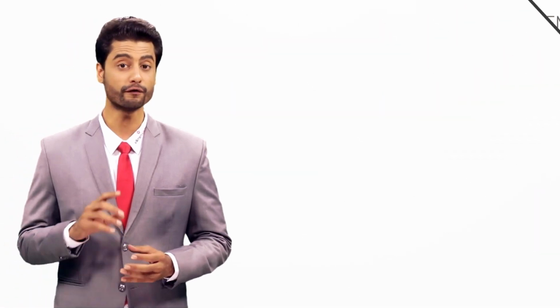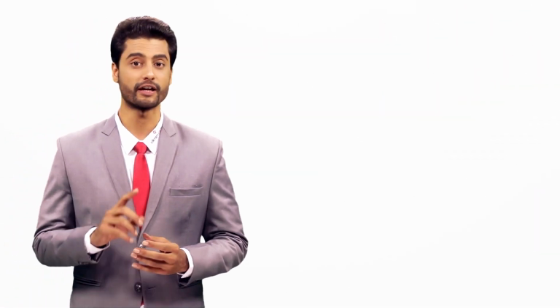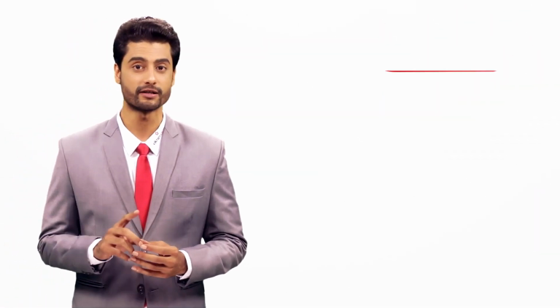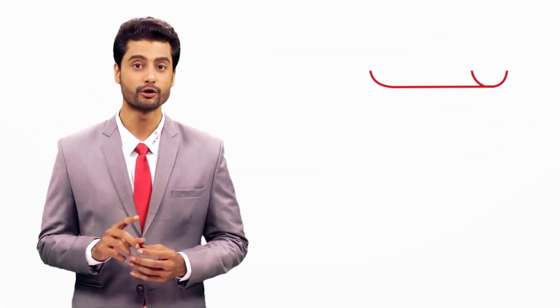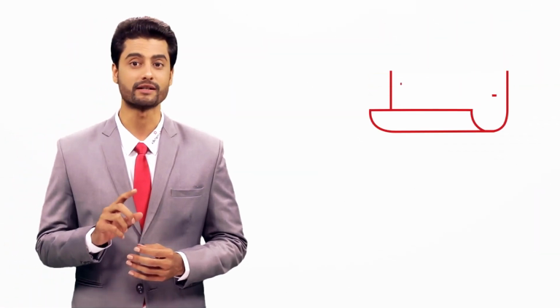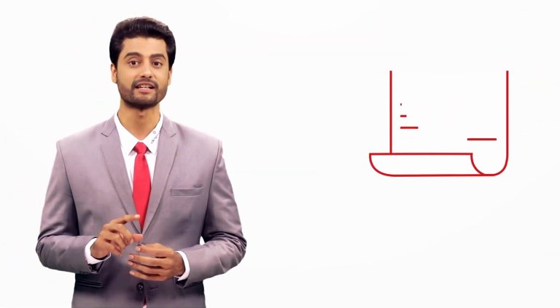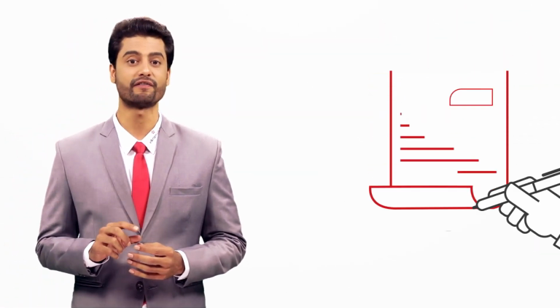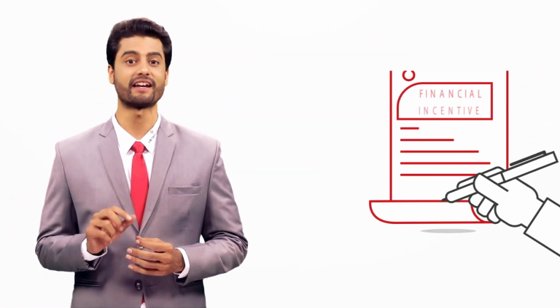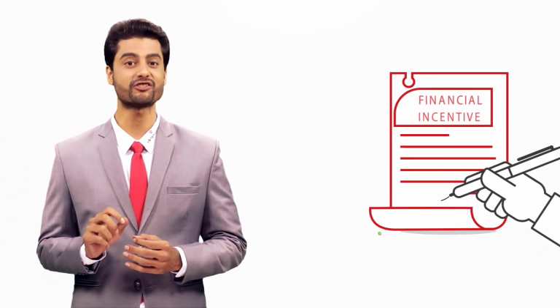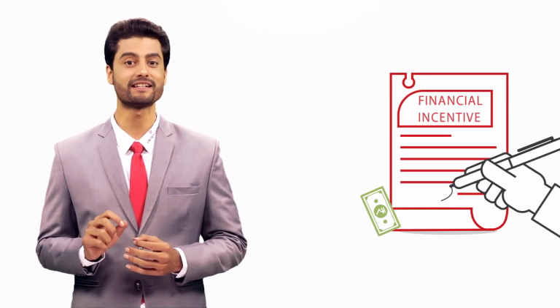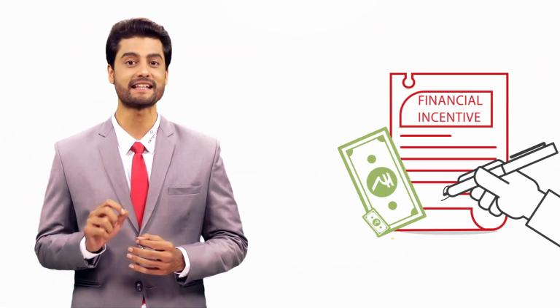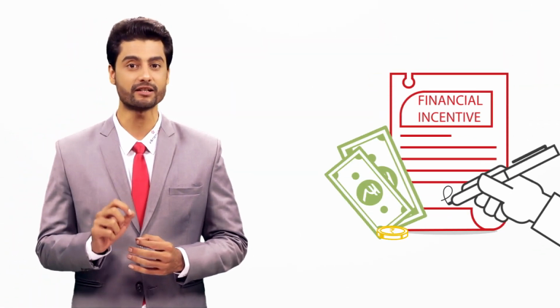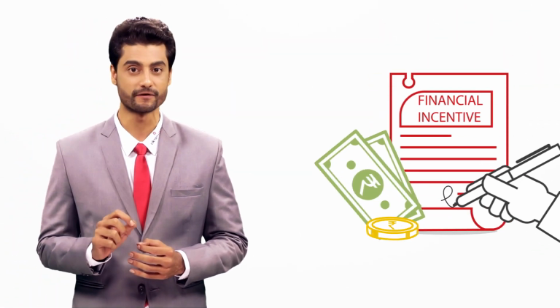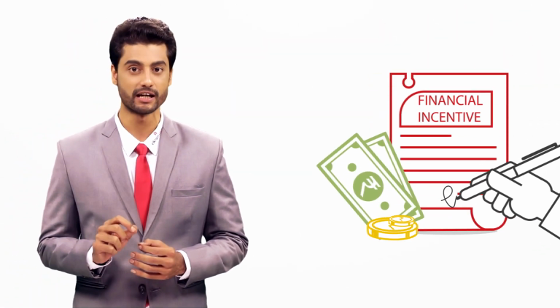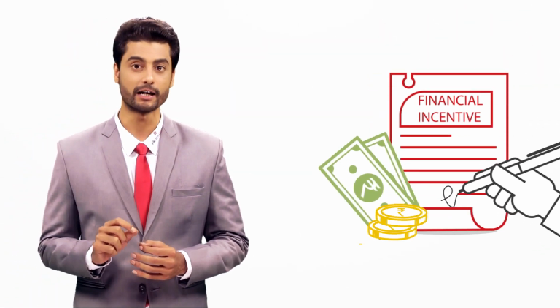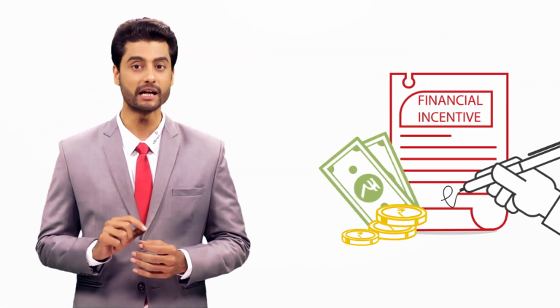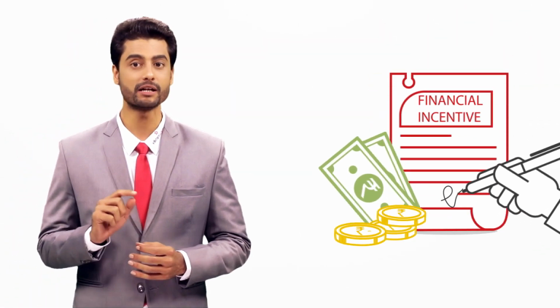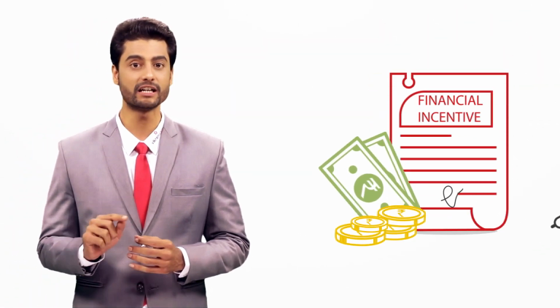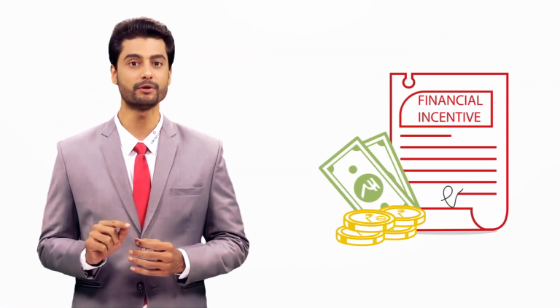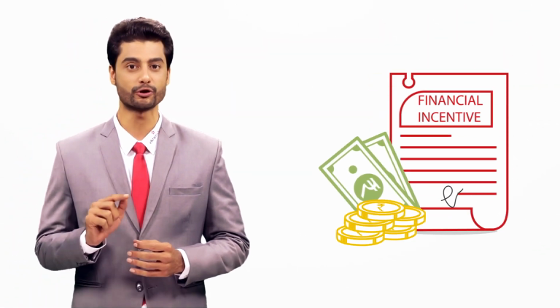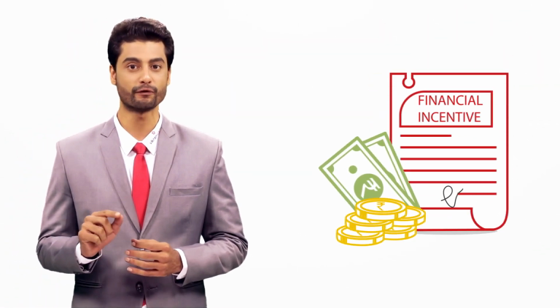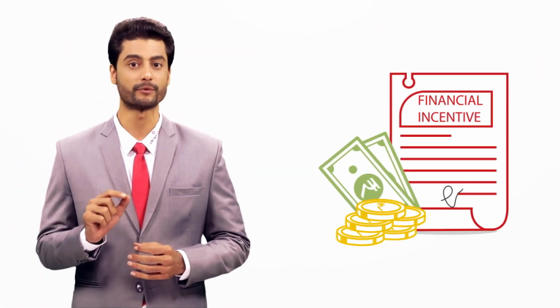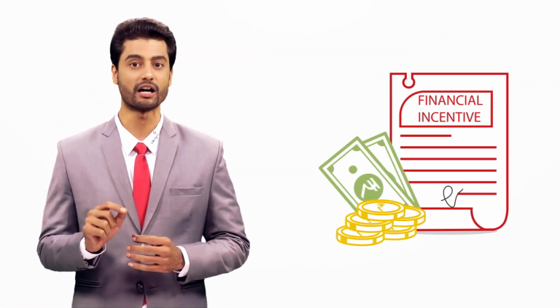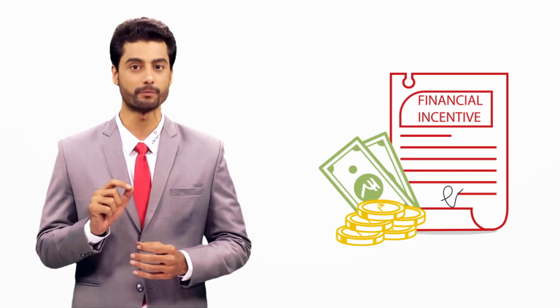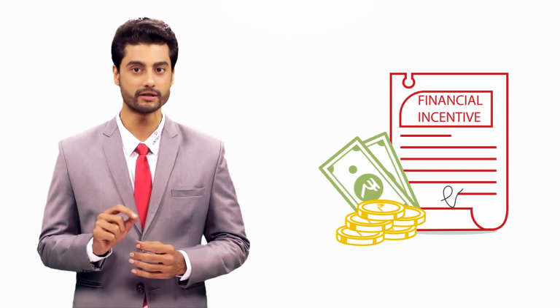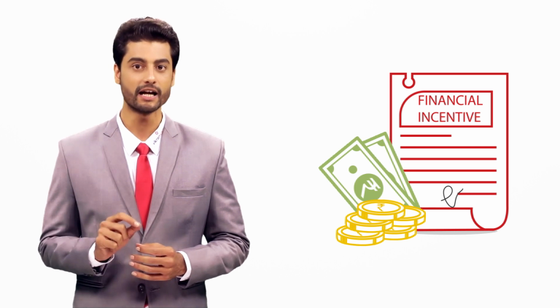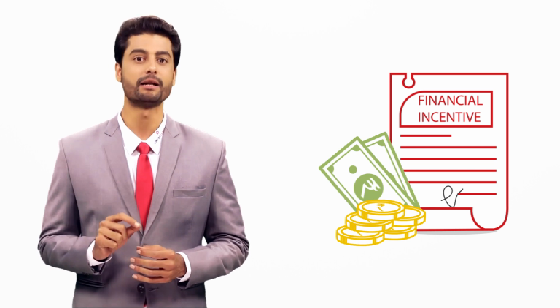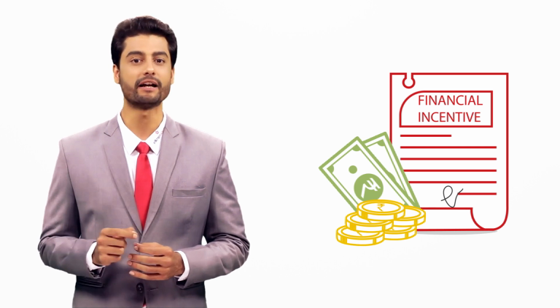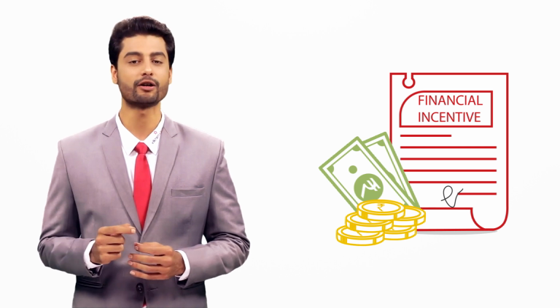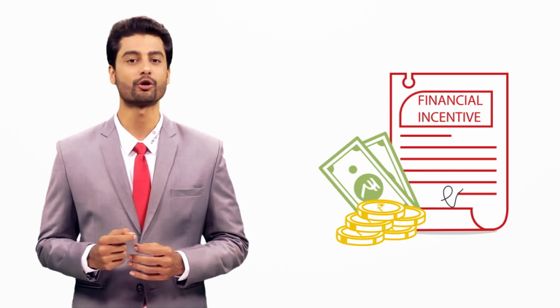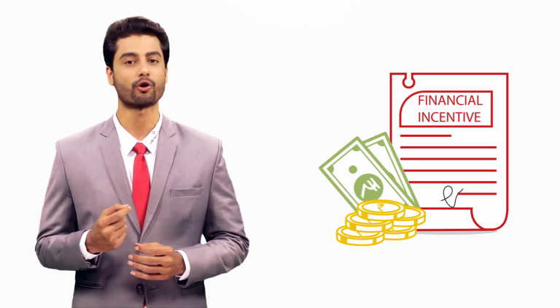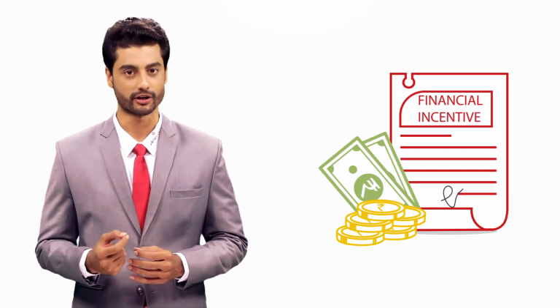Don't forget to consider financial incentives that may be available to you from the government, depending on your project.